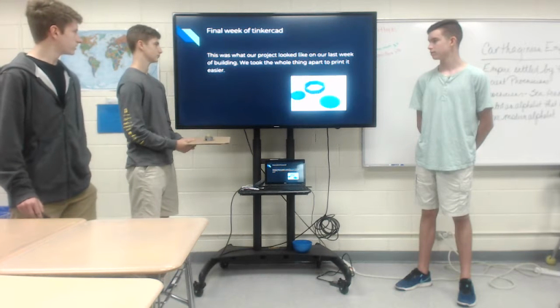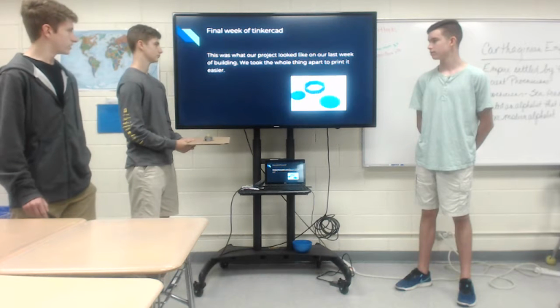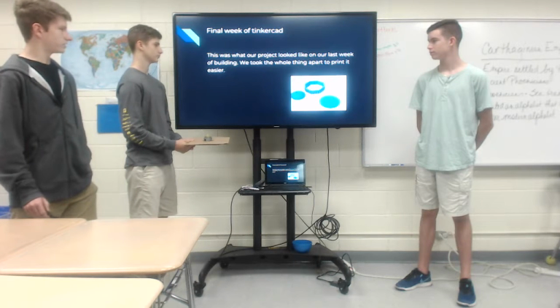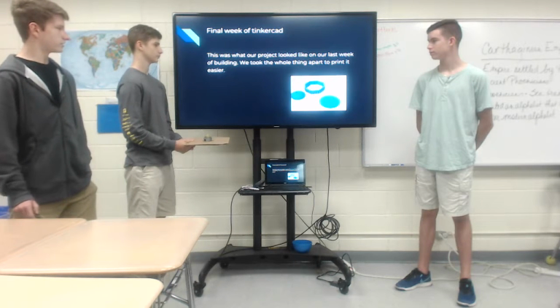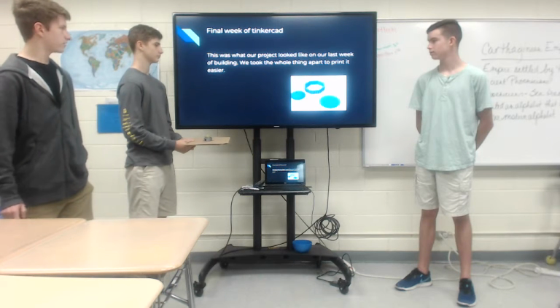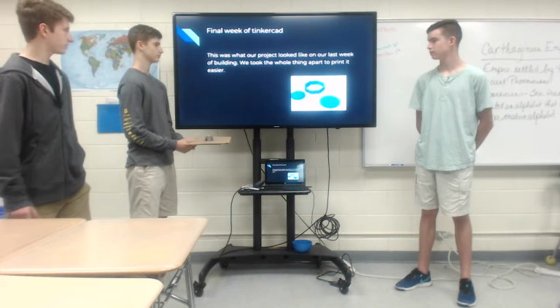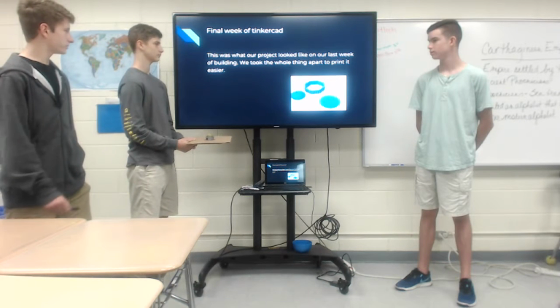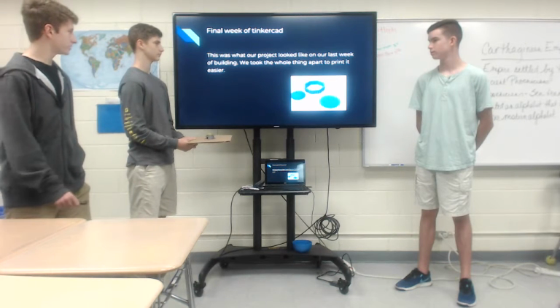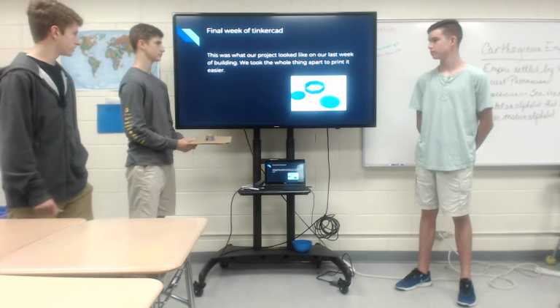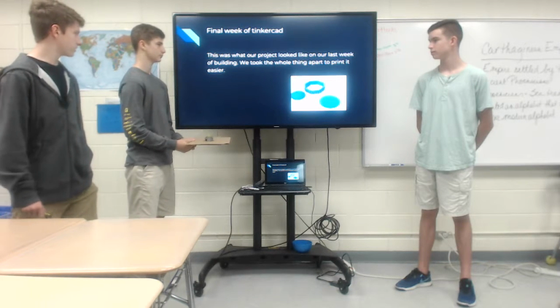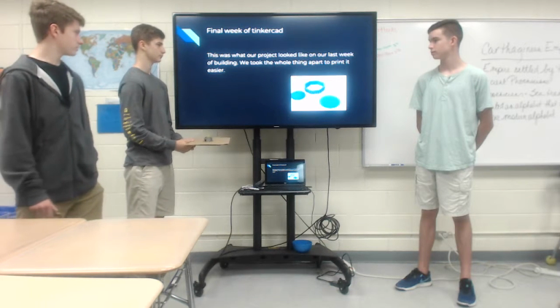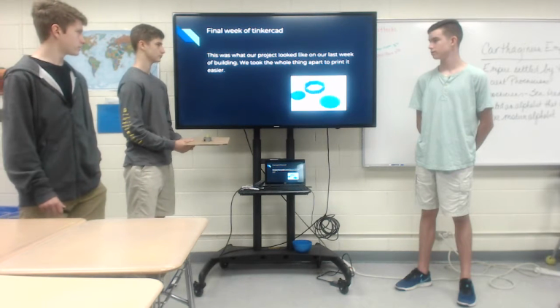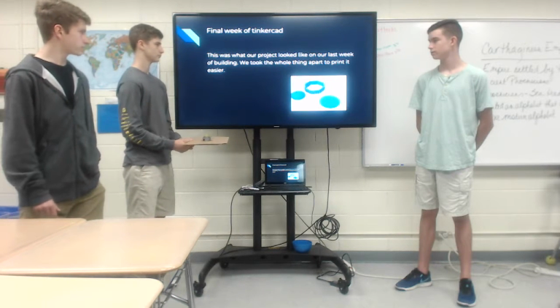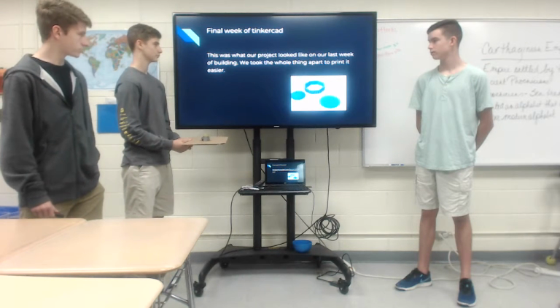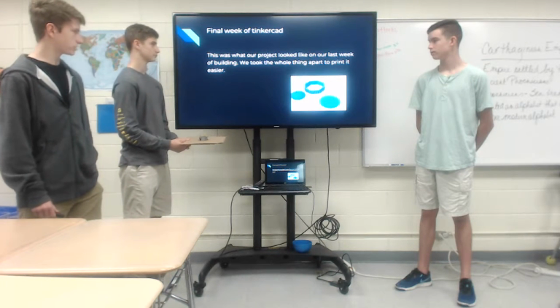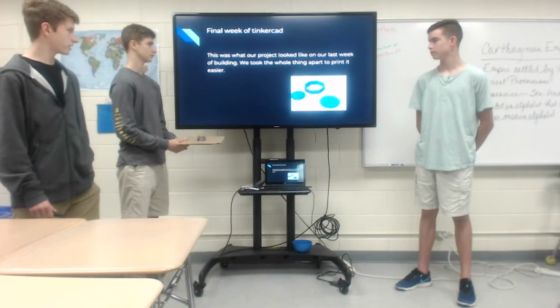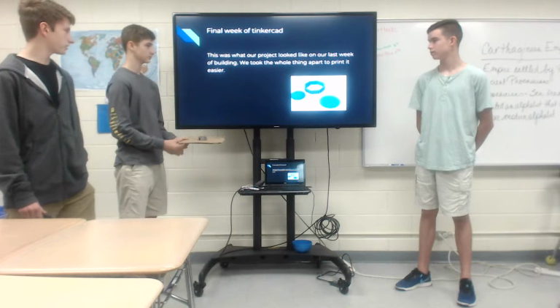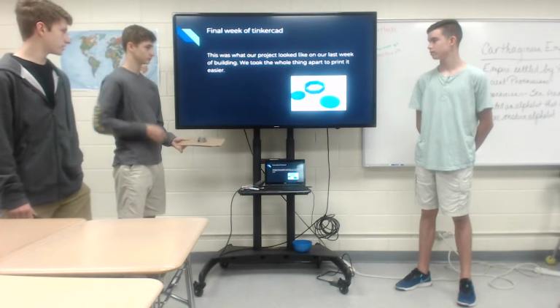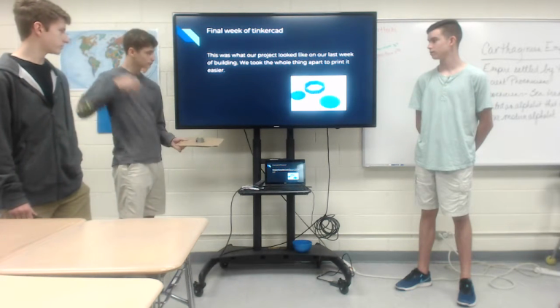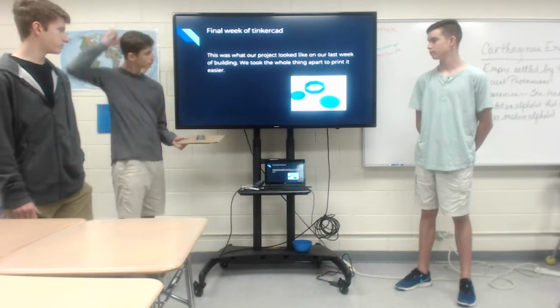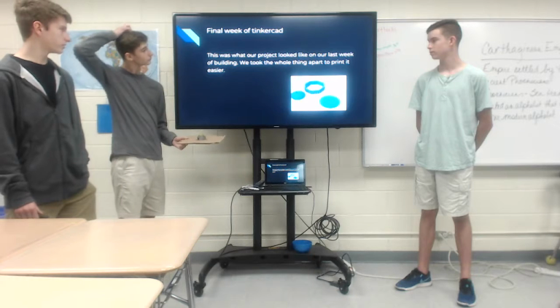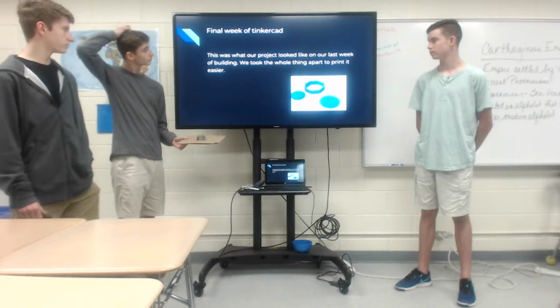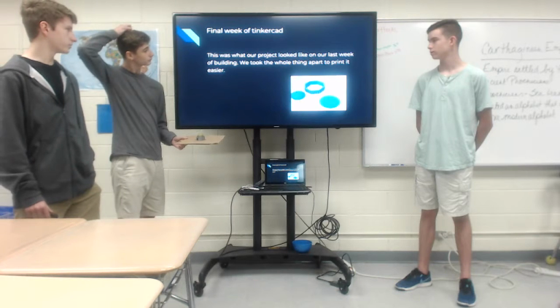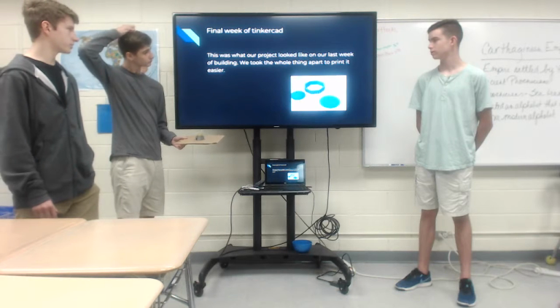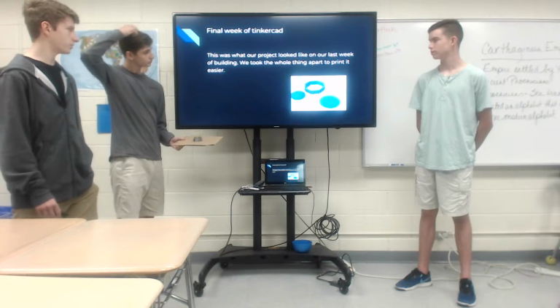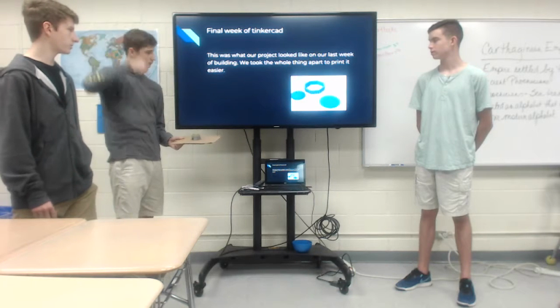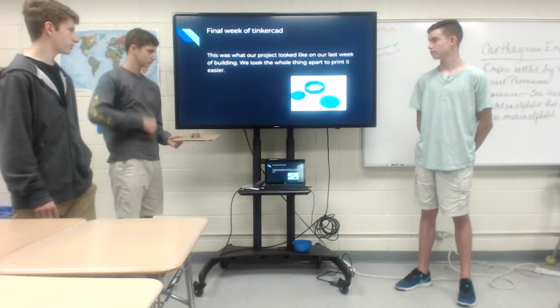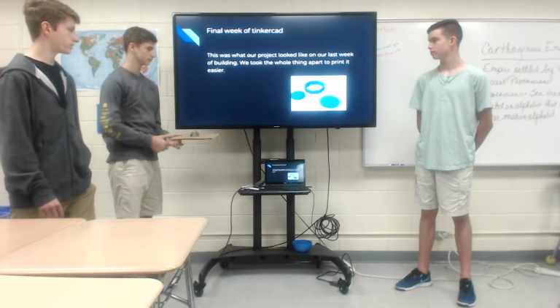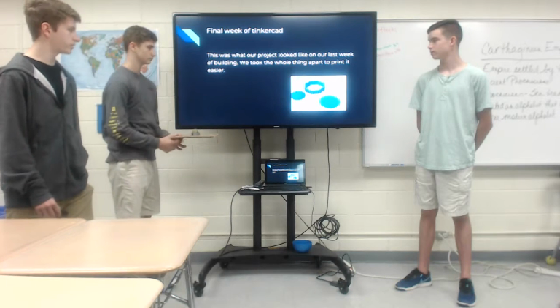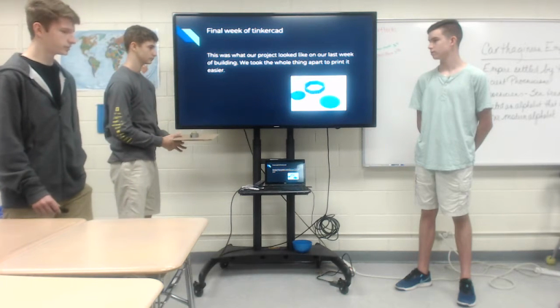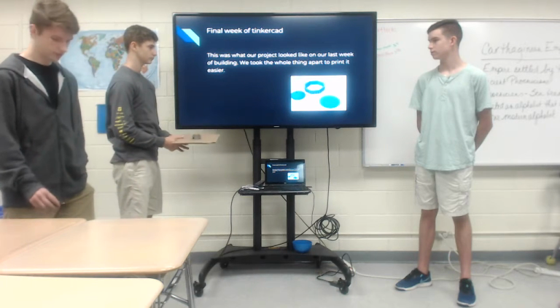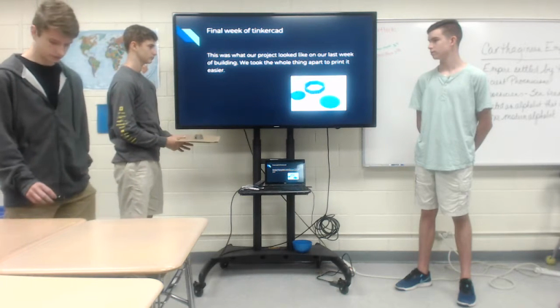And this is our final week. This is what our project looked like on the last week of building. We took the whole thing apart to make it print easier.